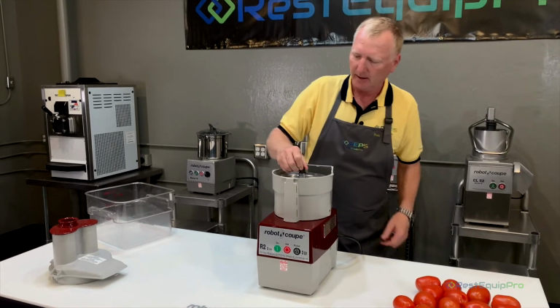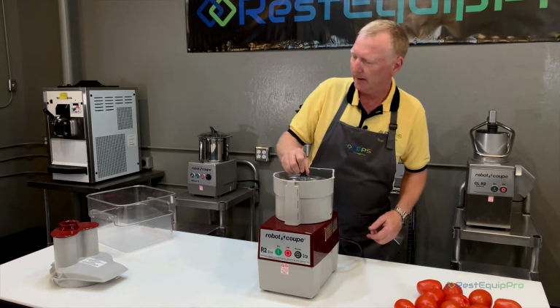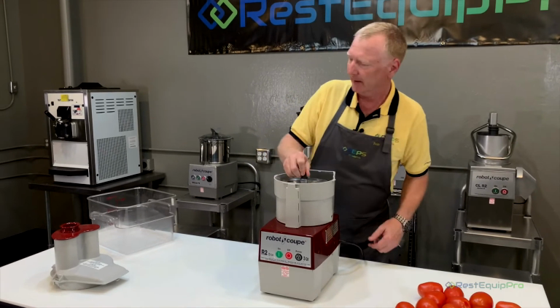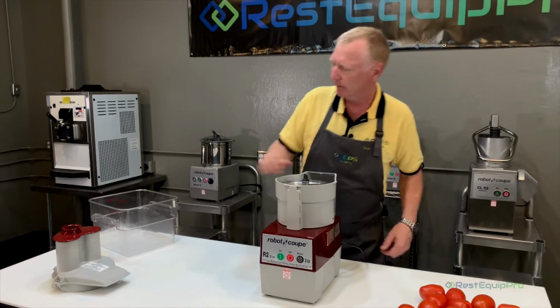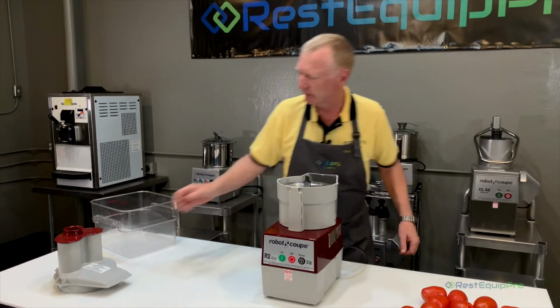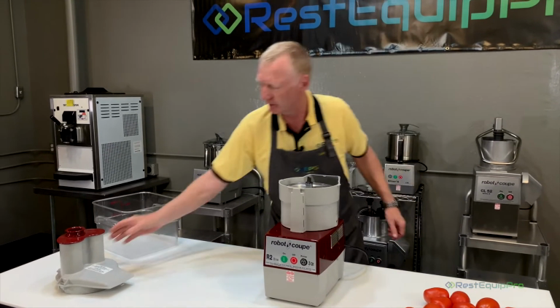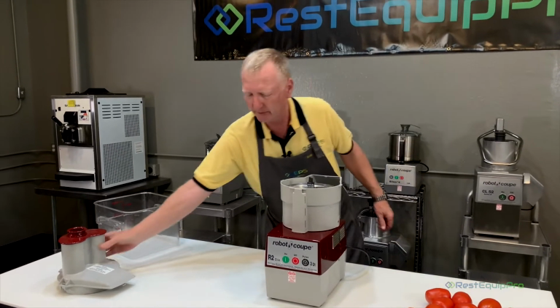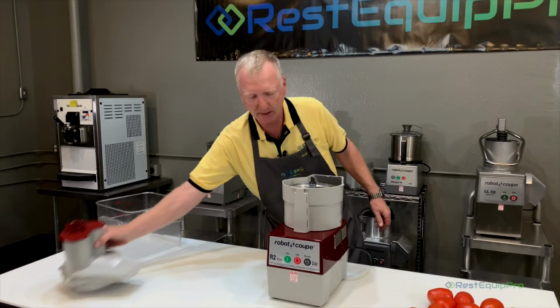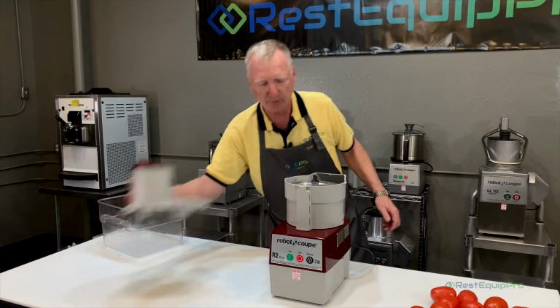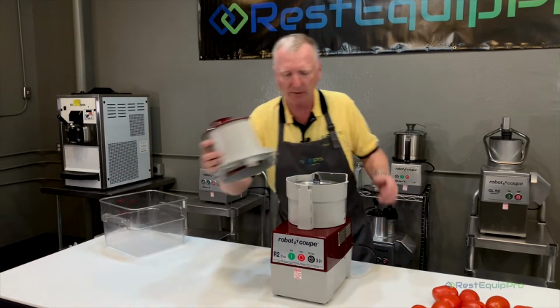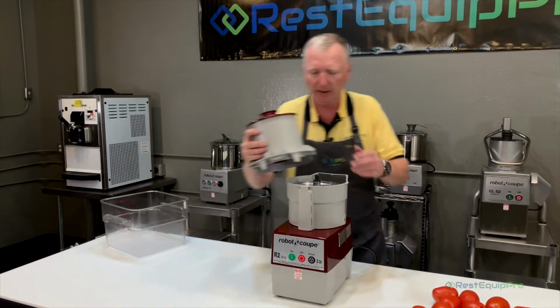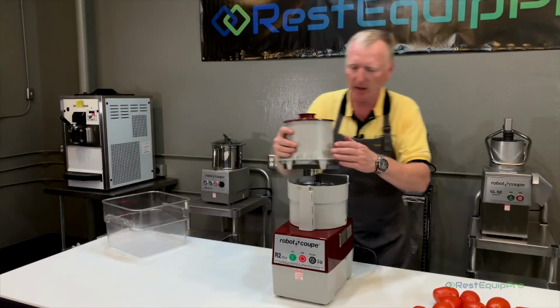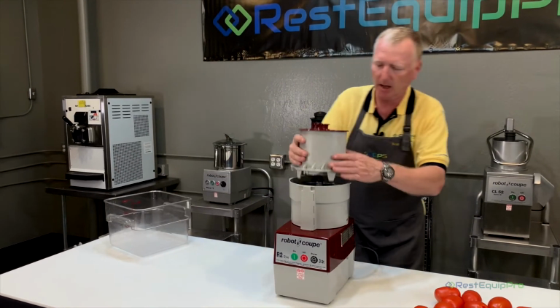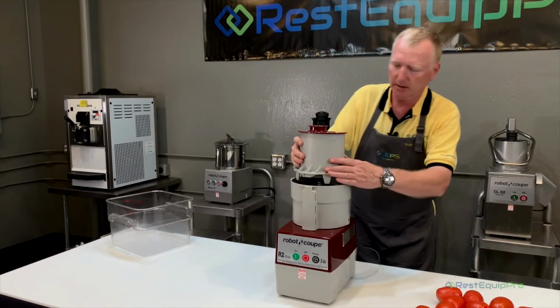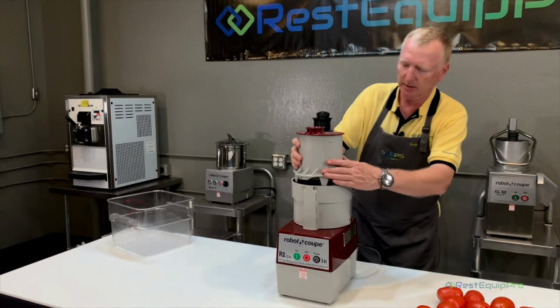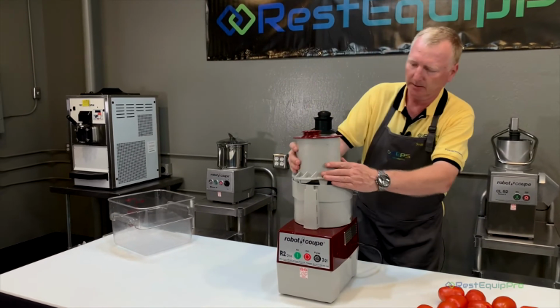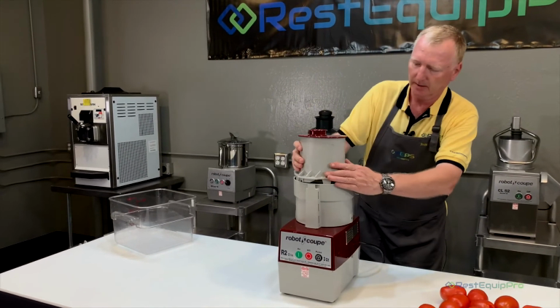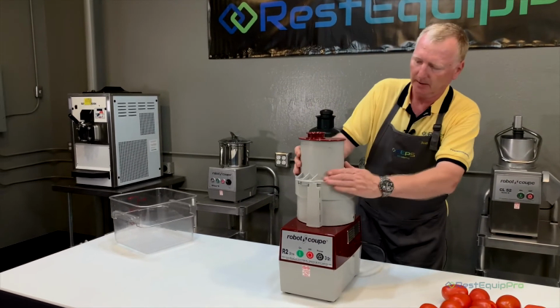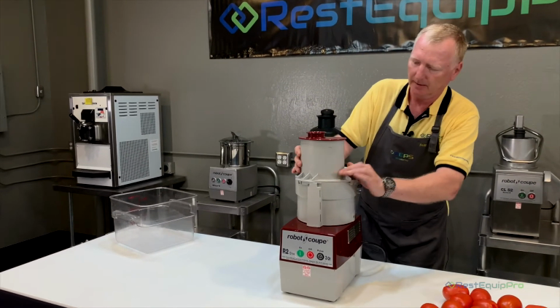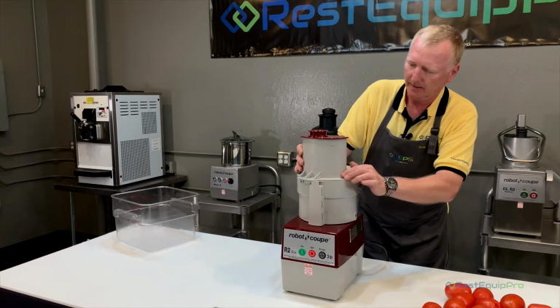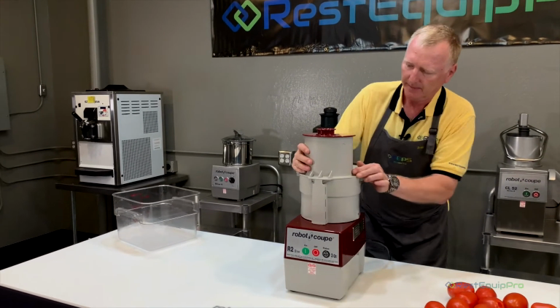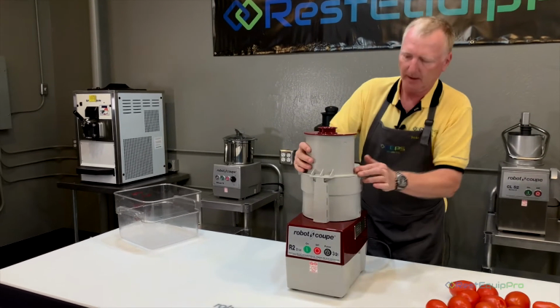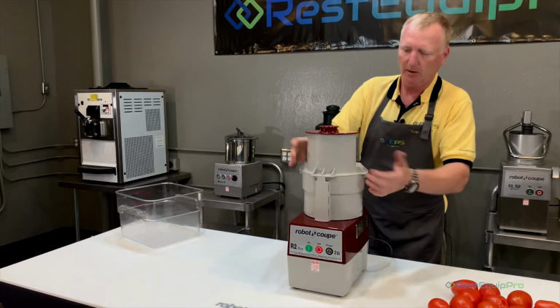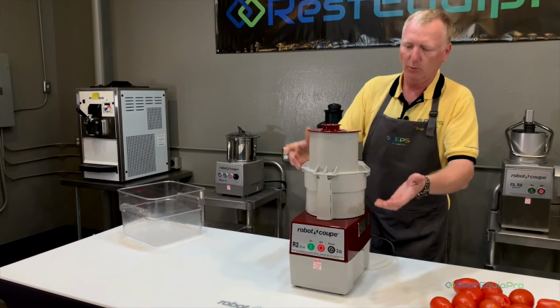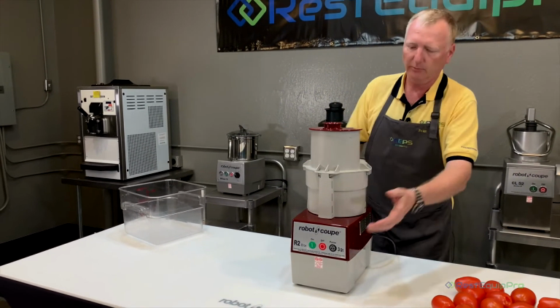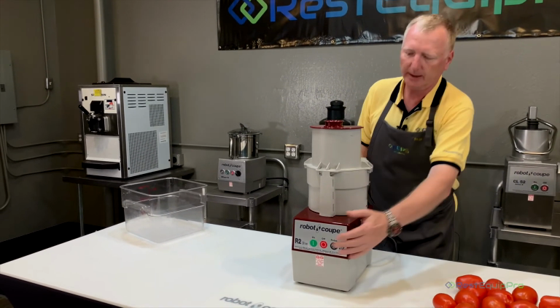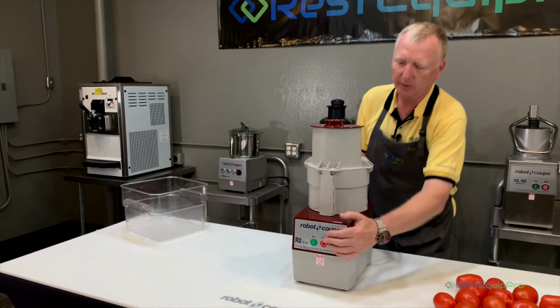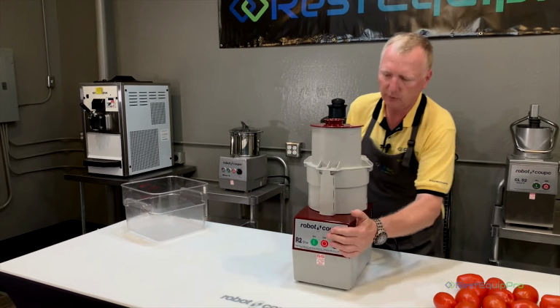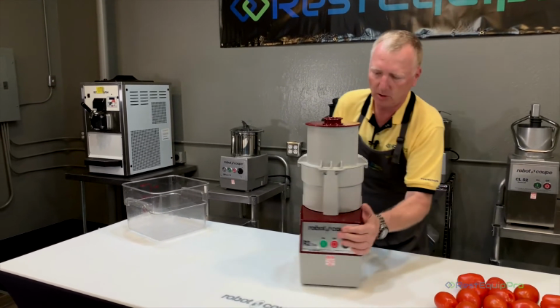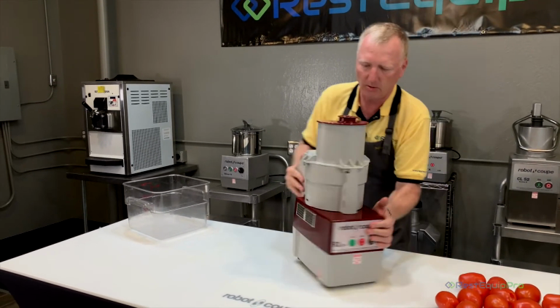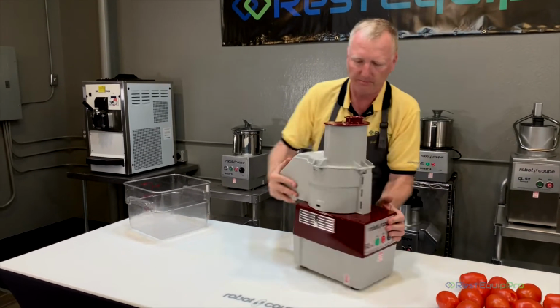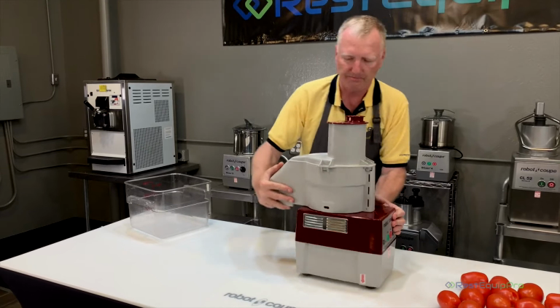And then you reach over here and put the lid on — we're ready to roll.